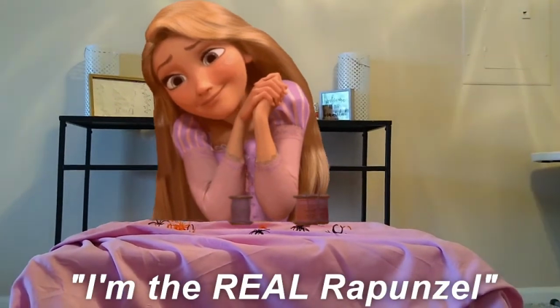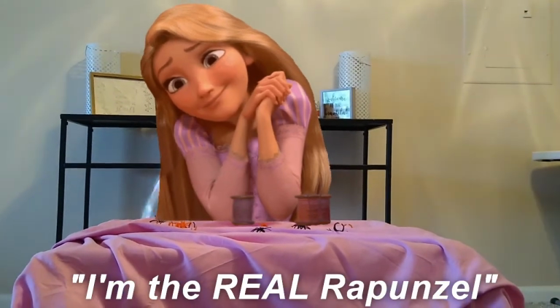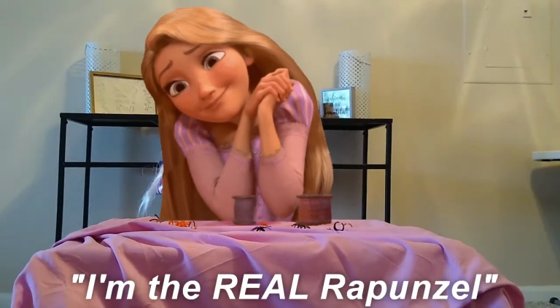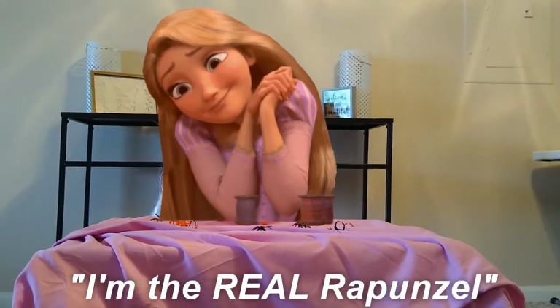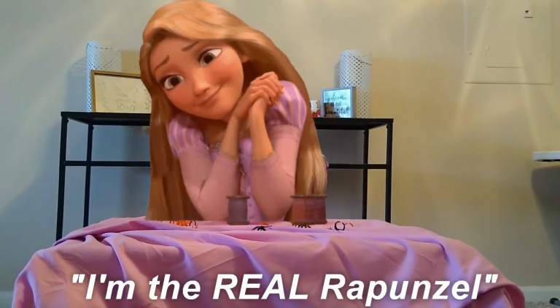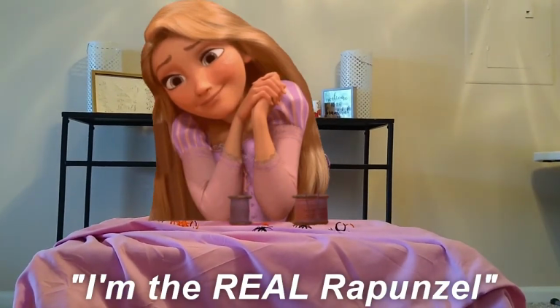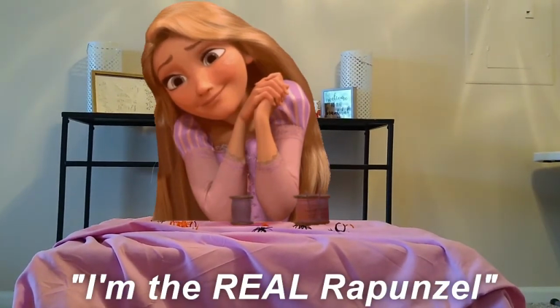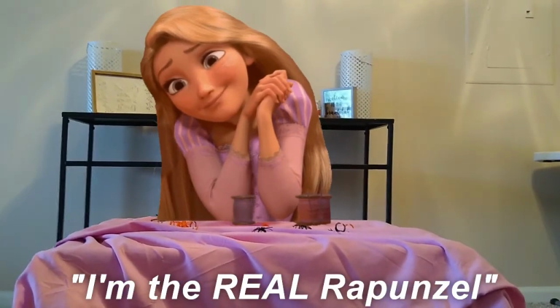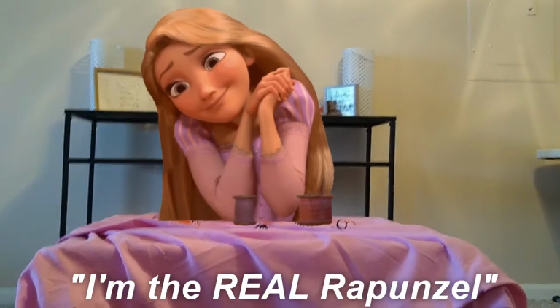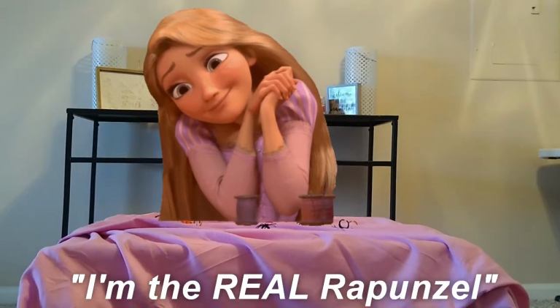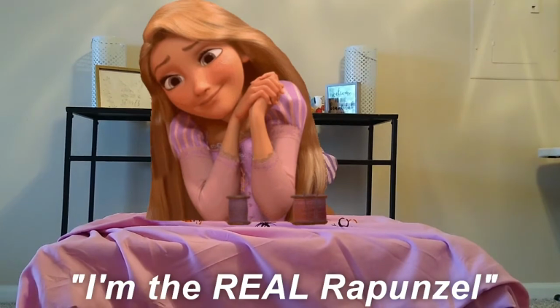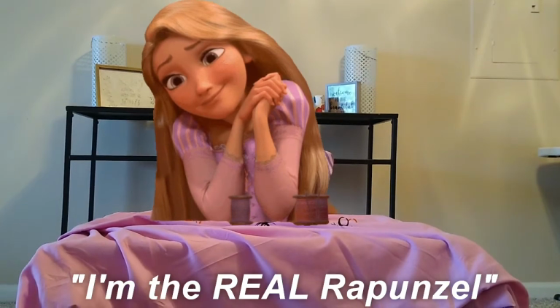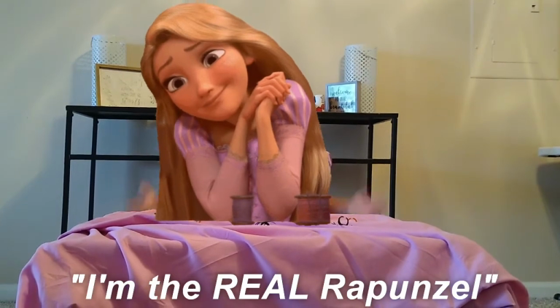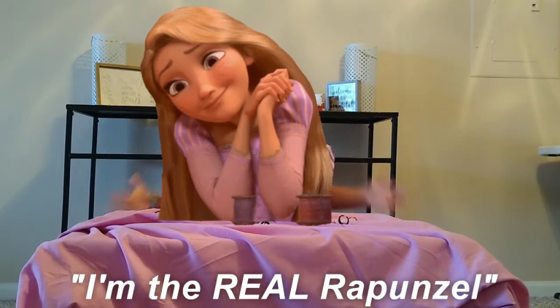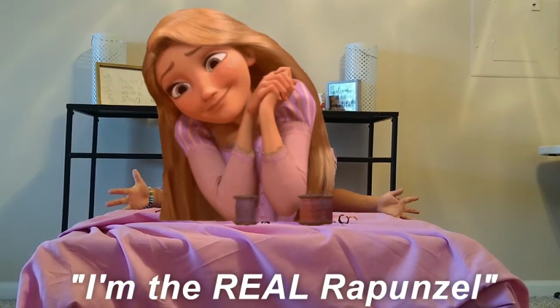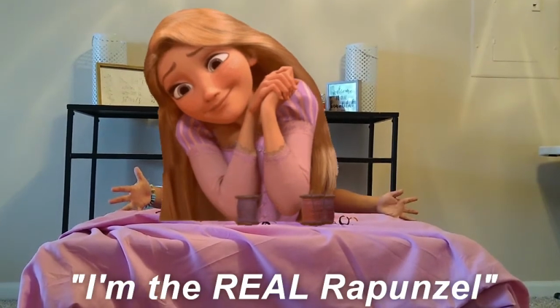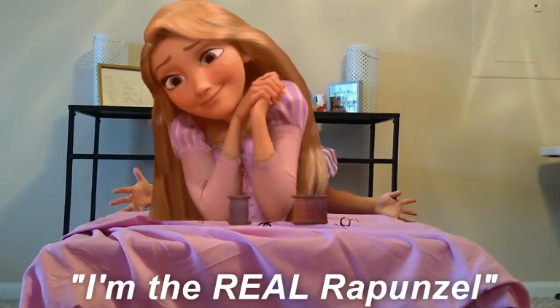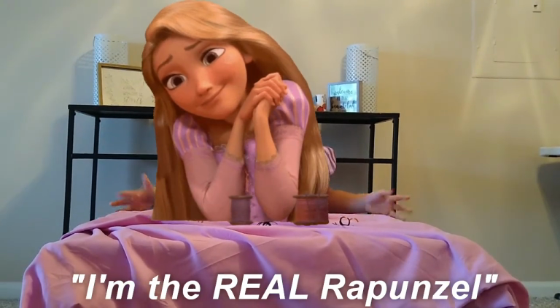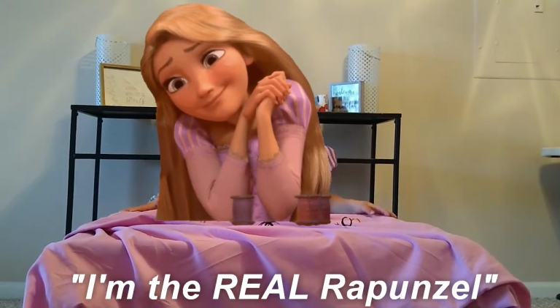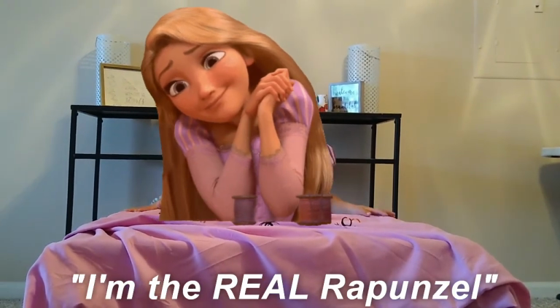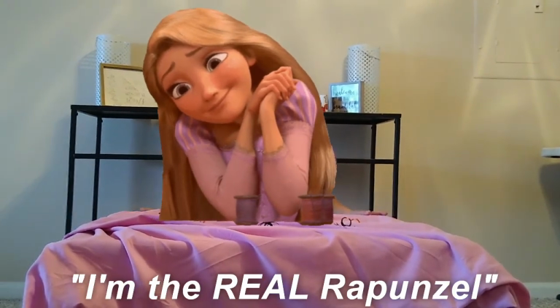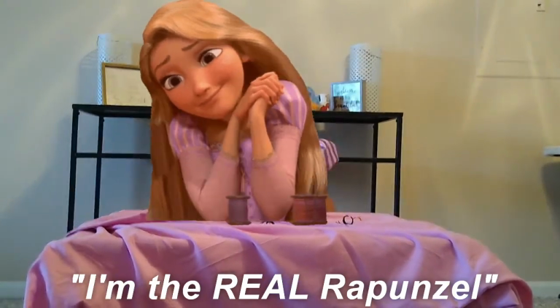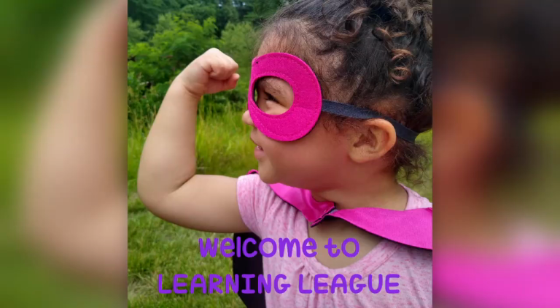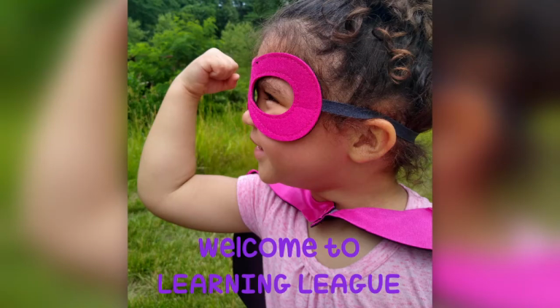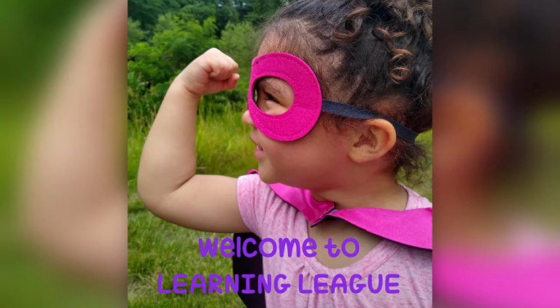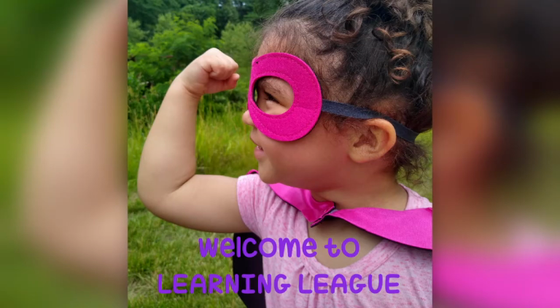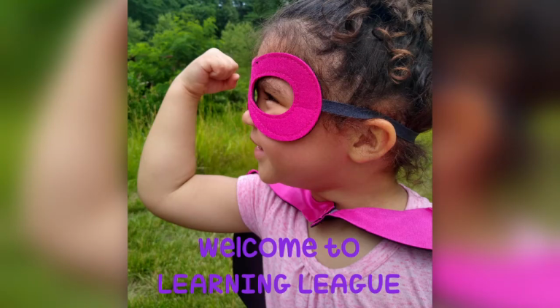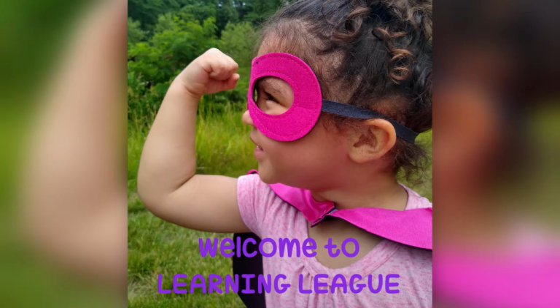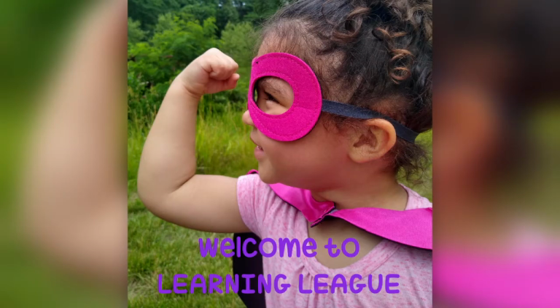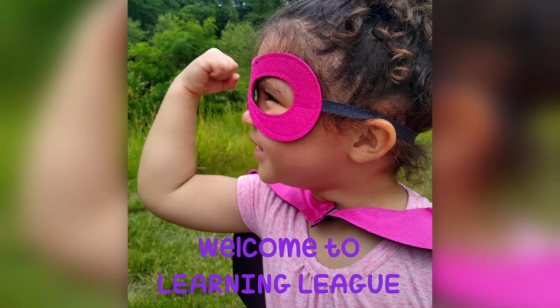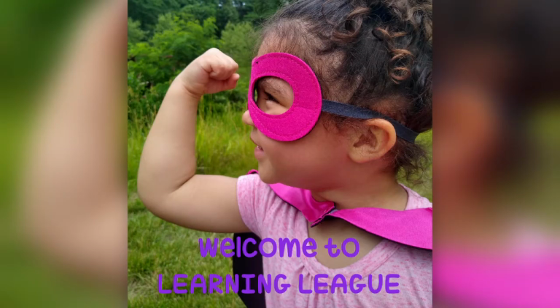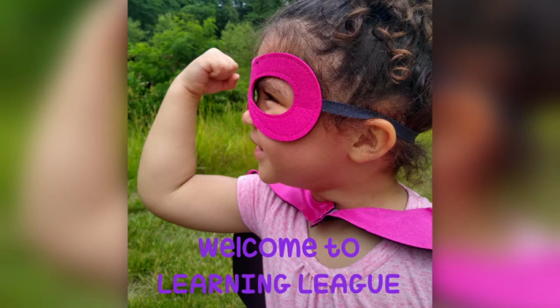Yeah, I'm real. Trust me, I'm real. Welcome to Learning Link.